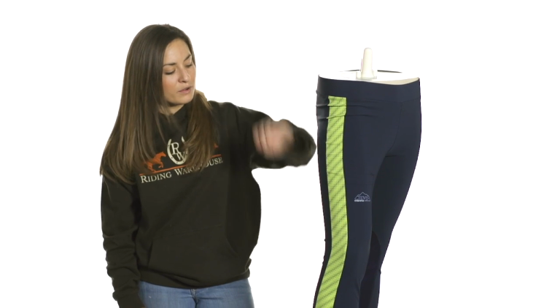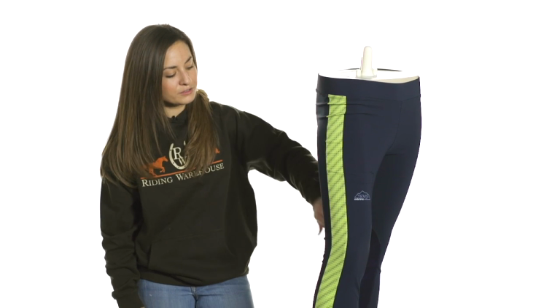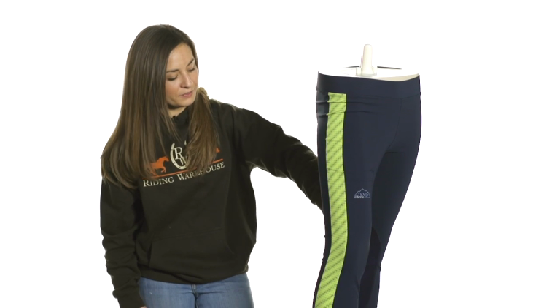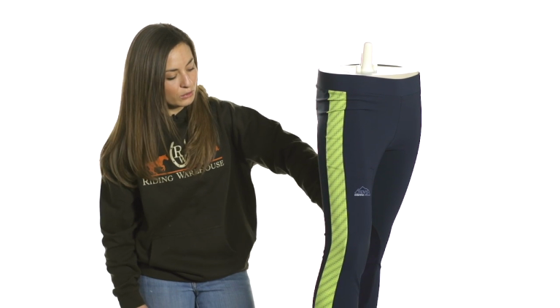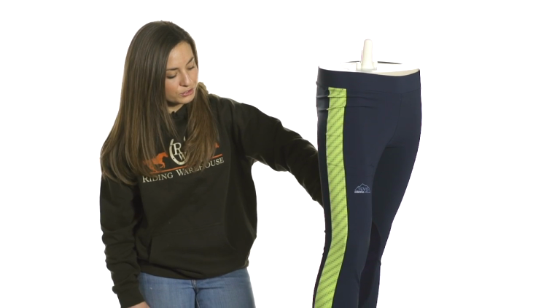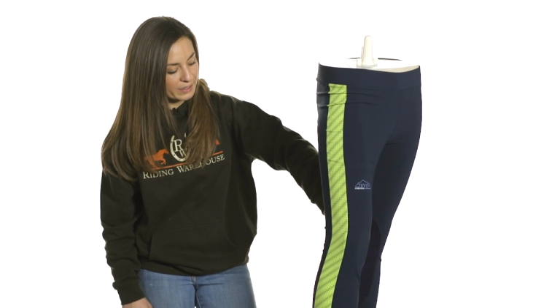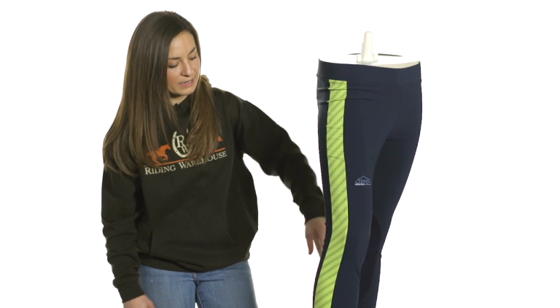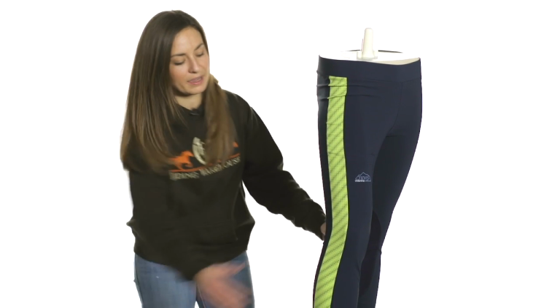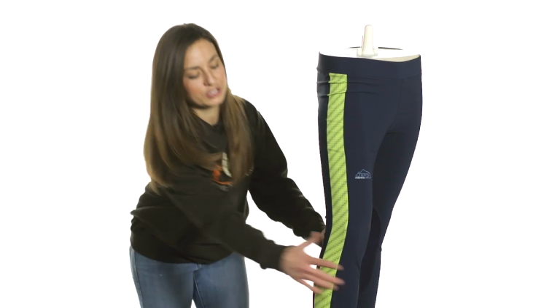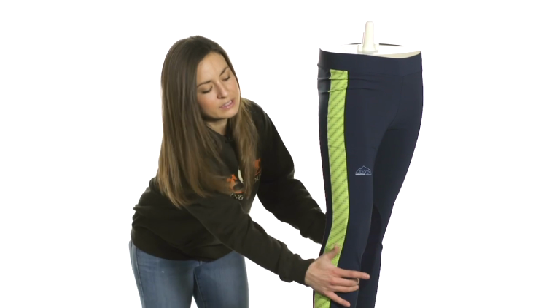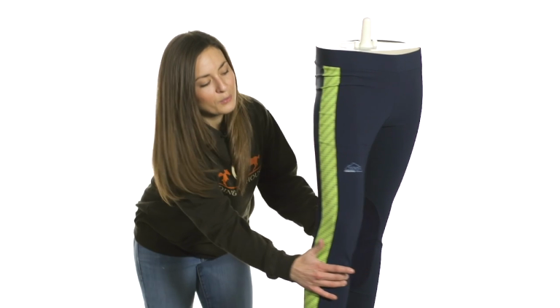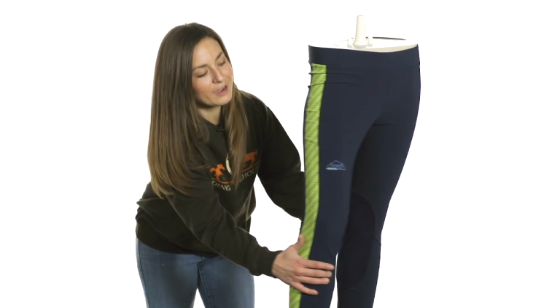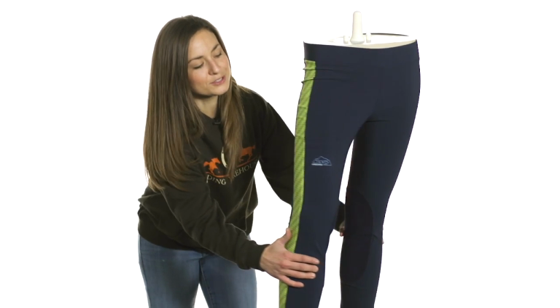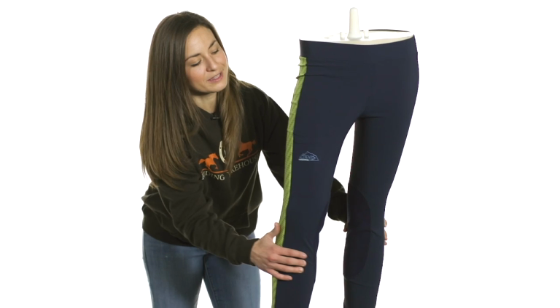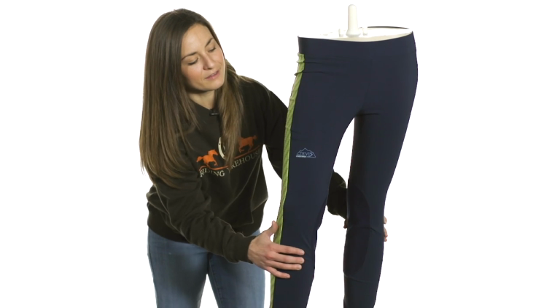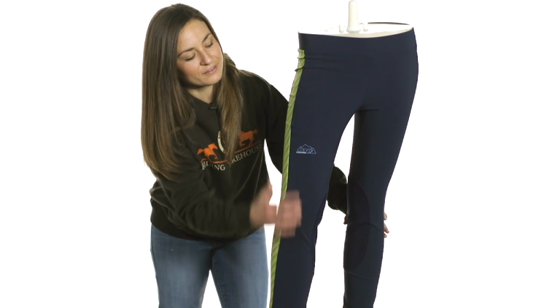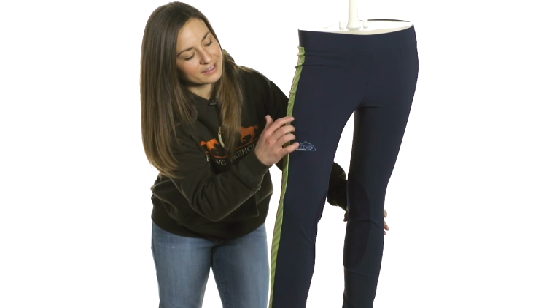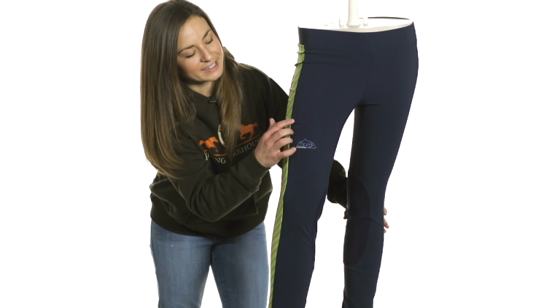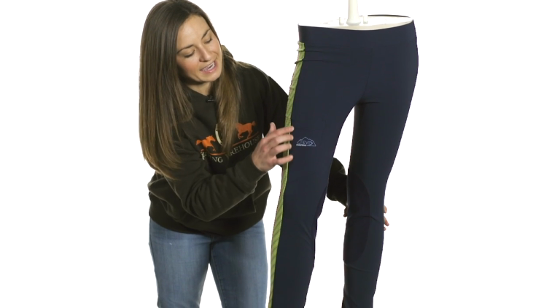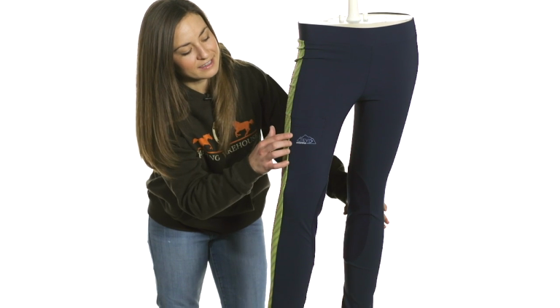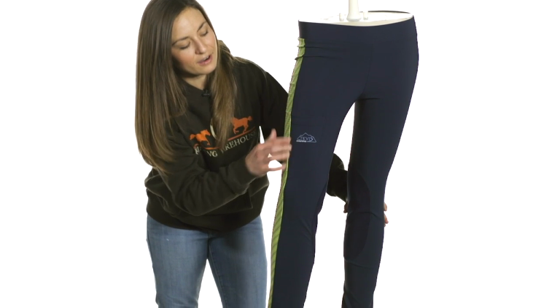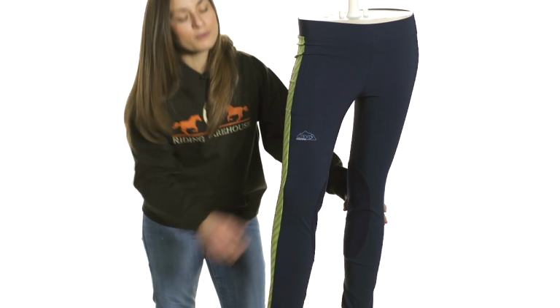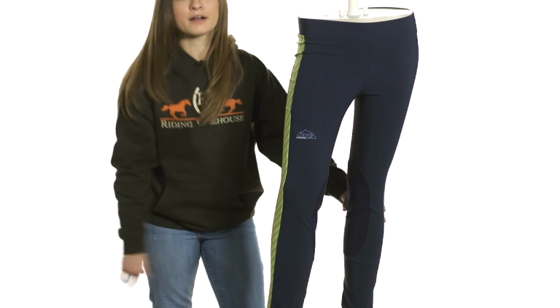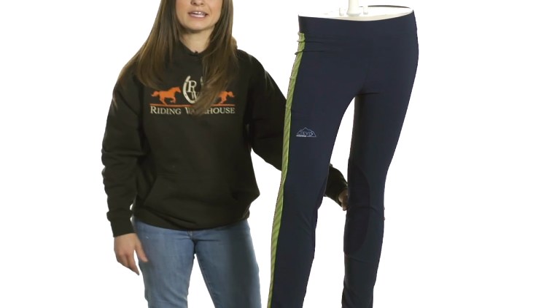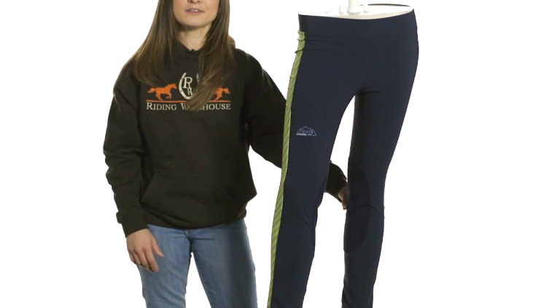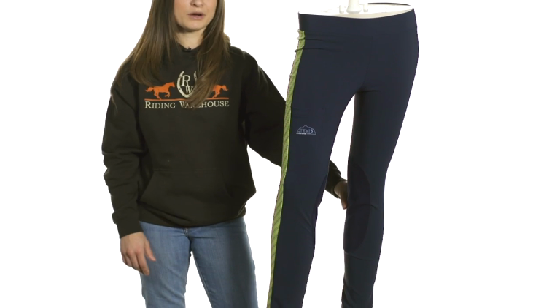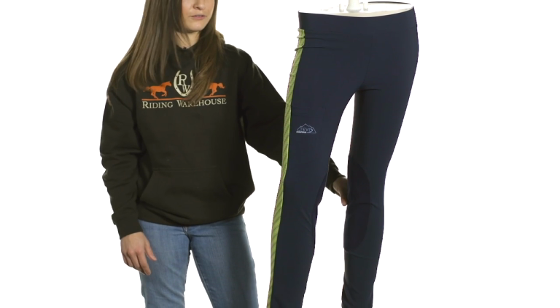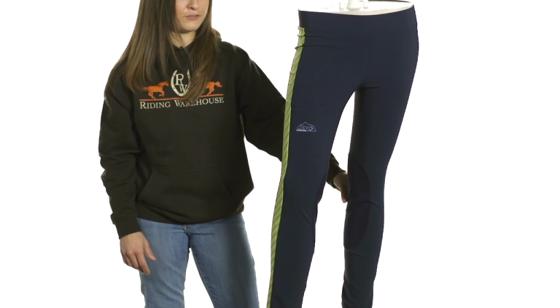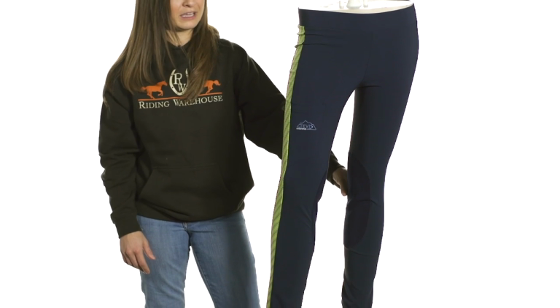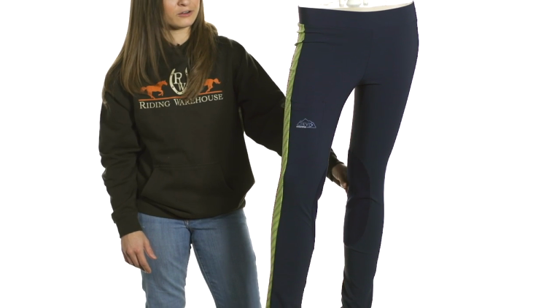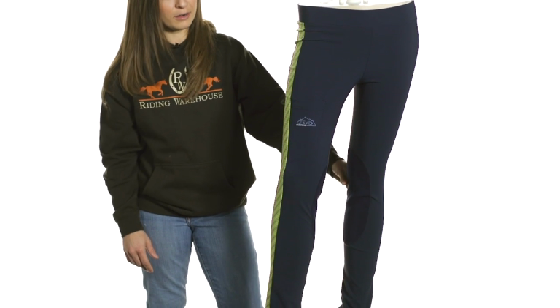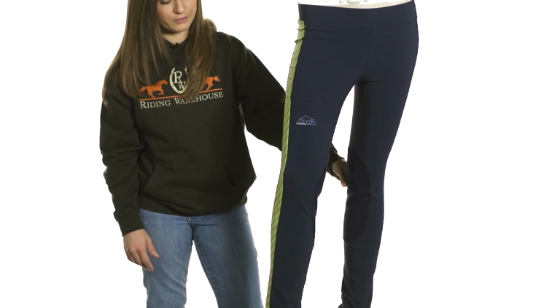We've also got the ultra suede knee patches. What I also really love, they've got a nice handy cargo pocket here, perfect for fitting your smartphone.